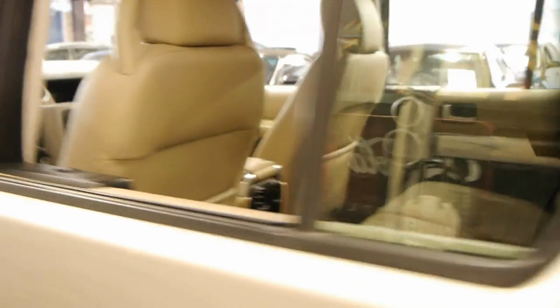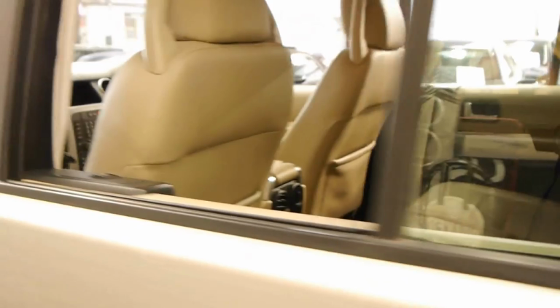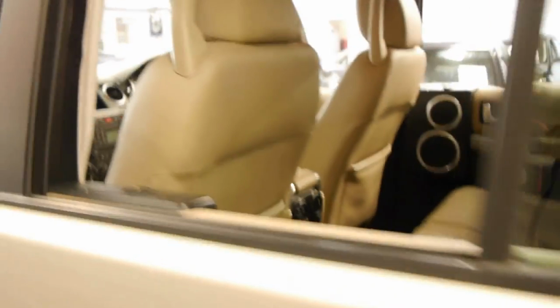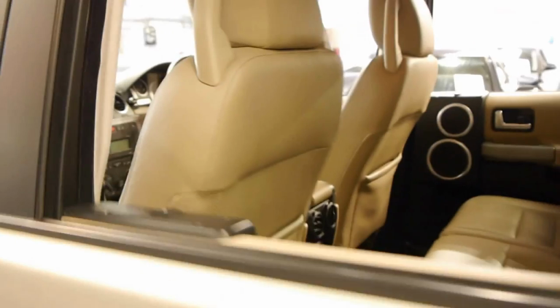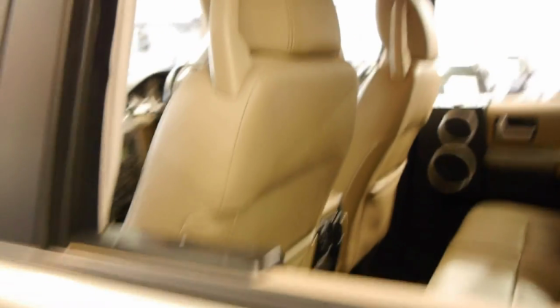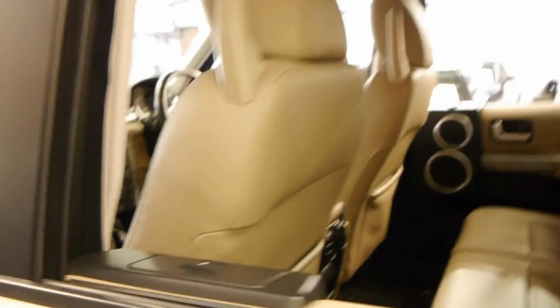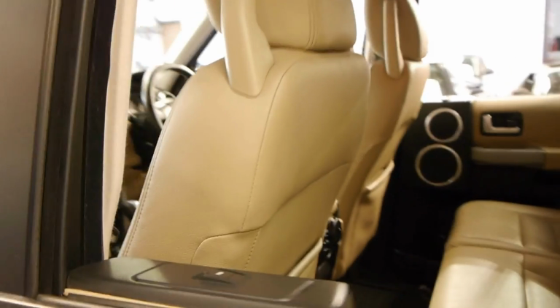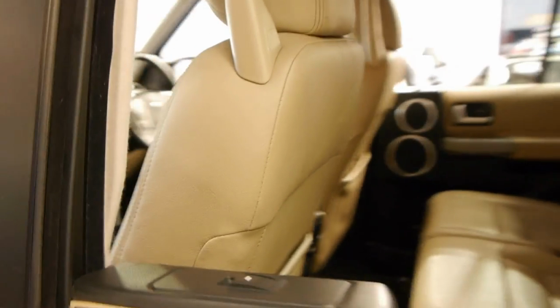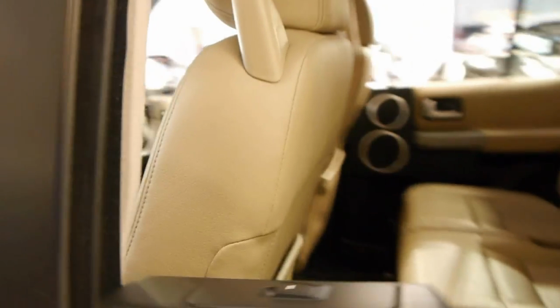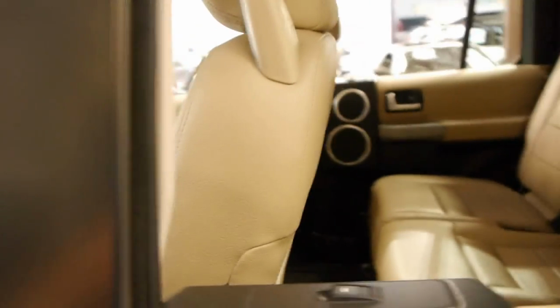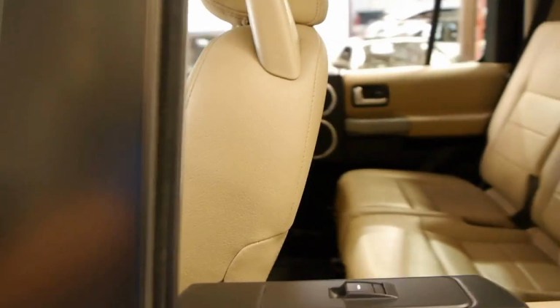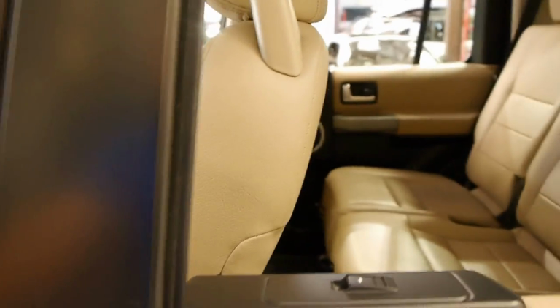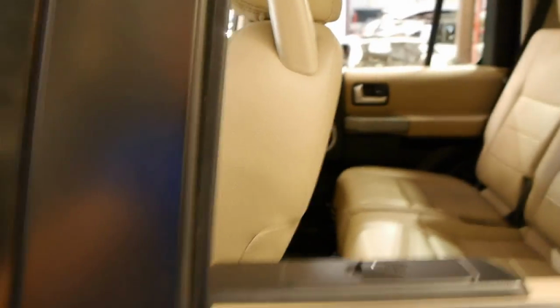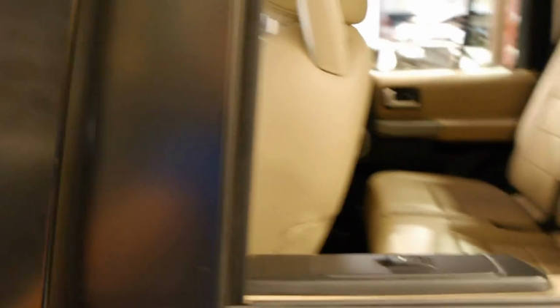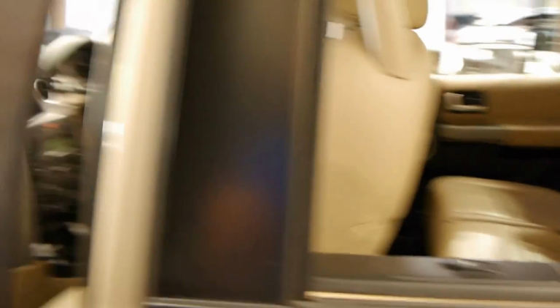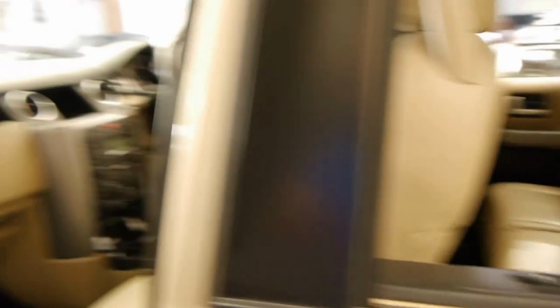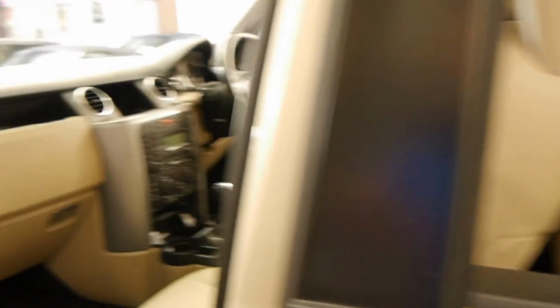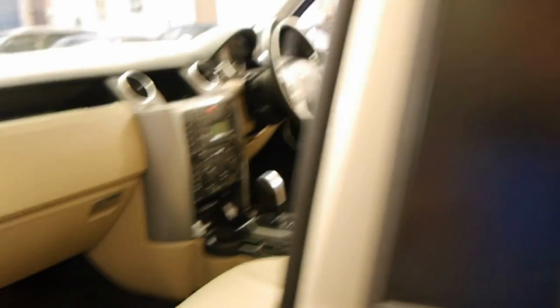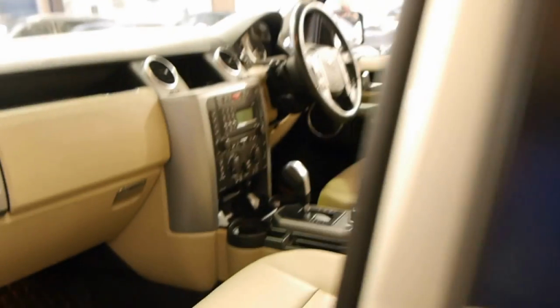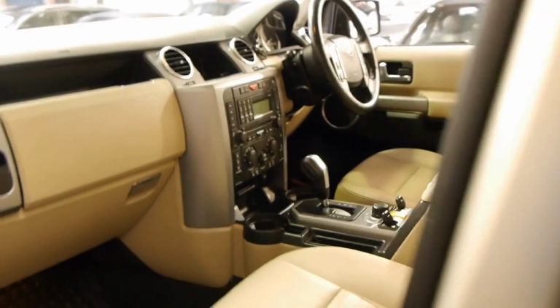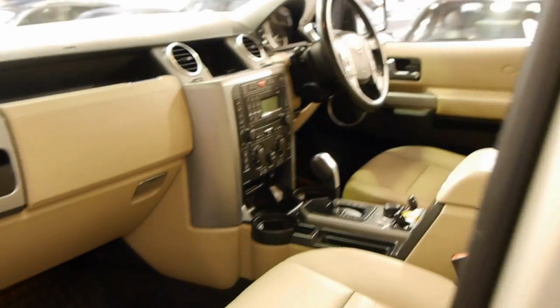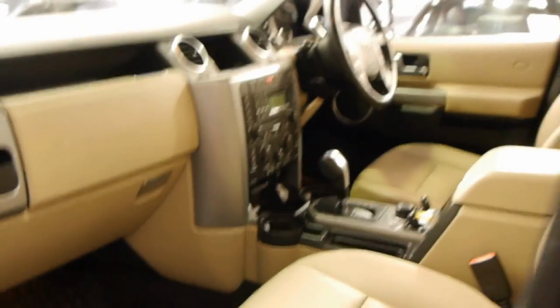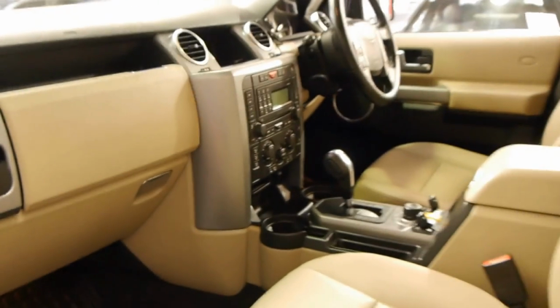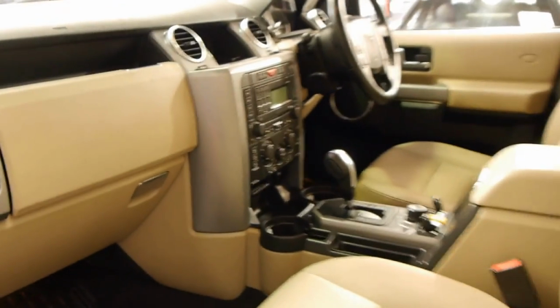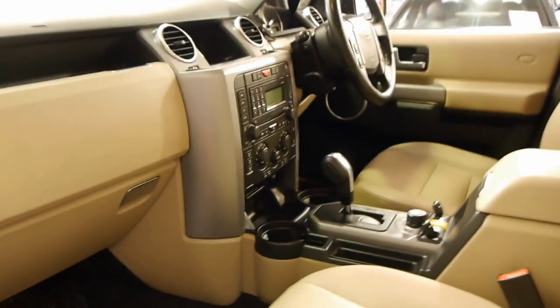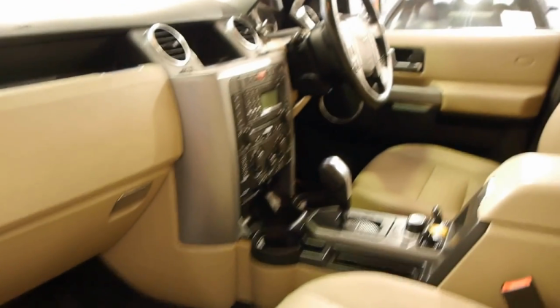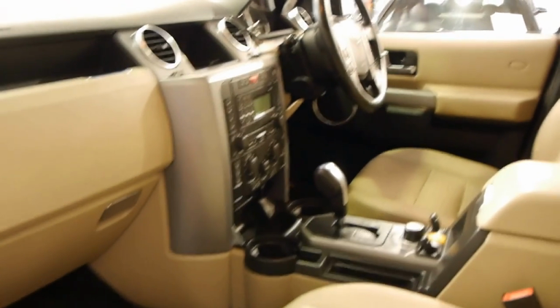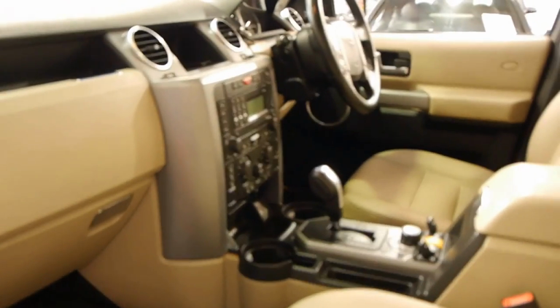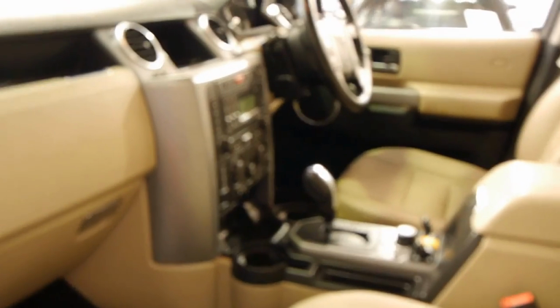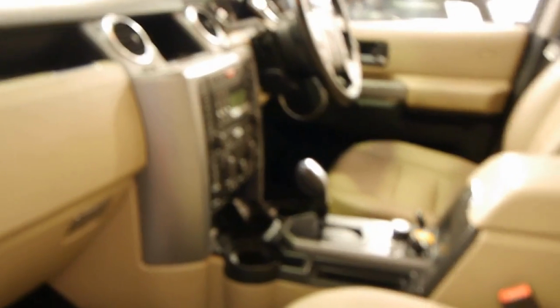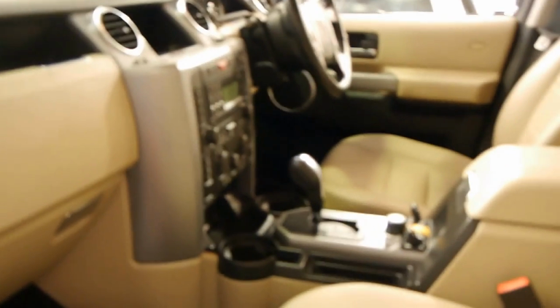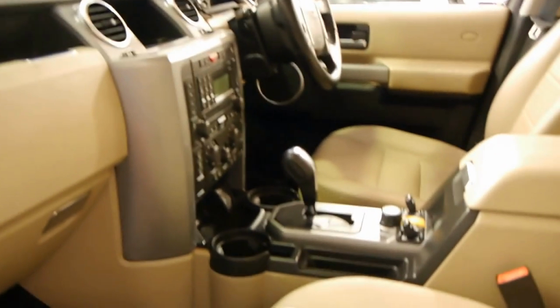We'll have a quick look at the logbook I was talking about. This car's been fitted with Bluetooth as well.